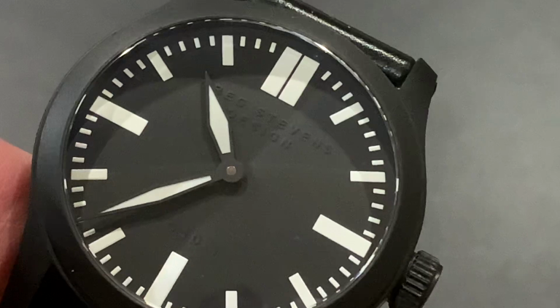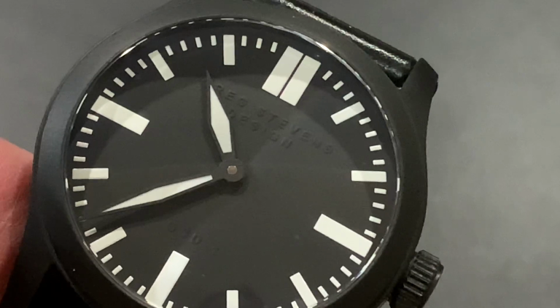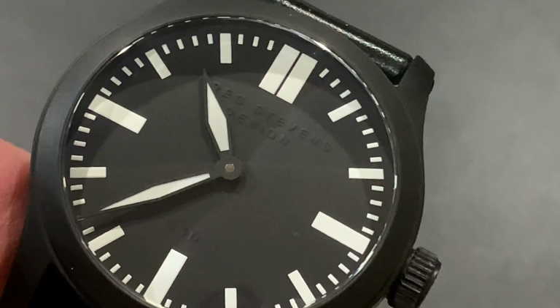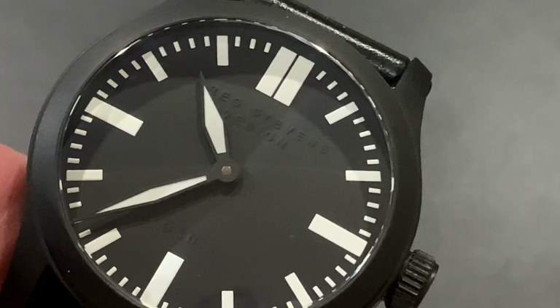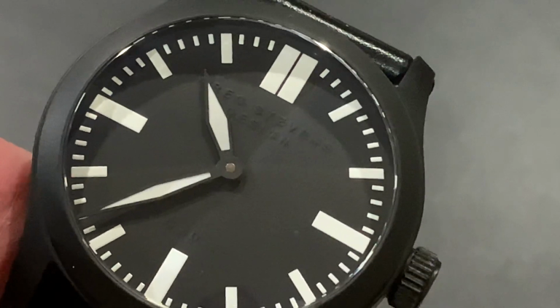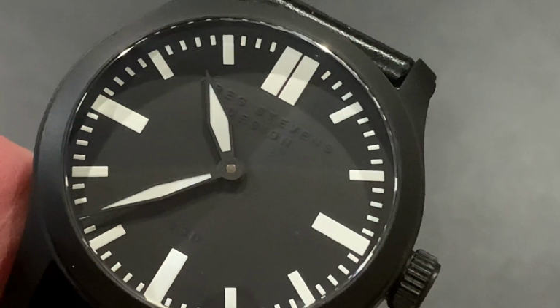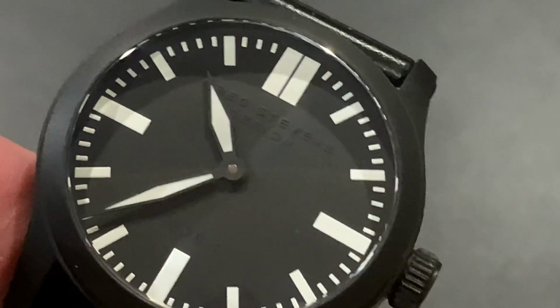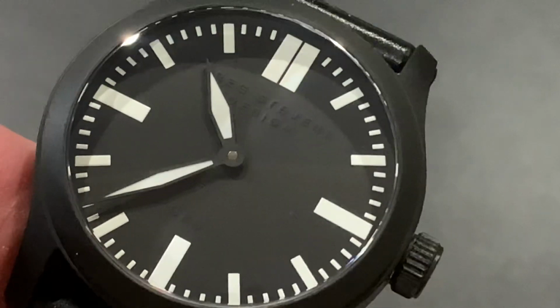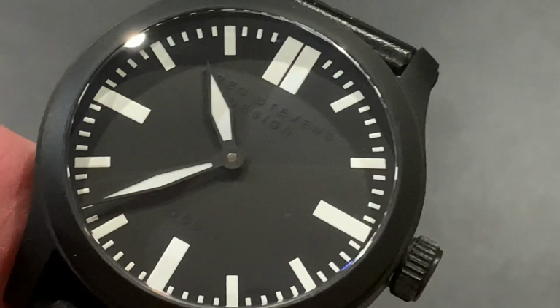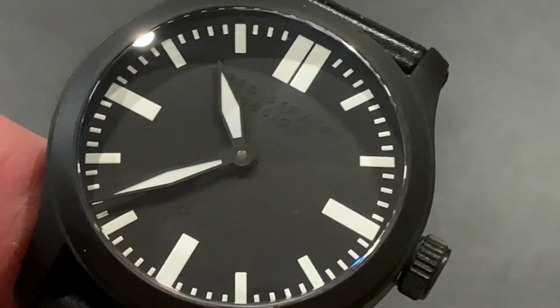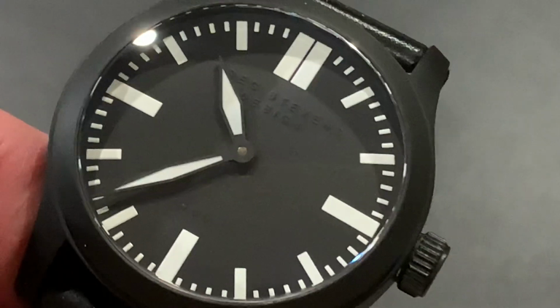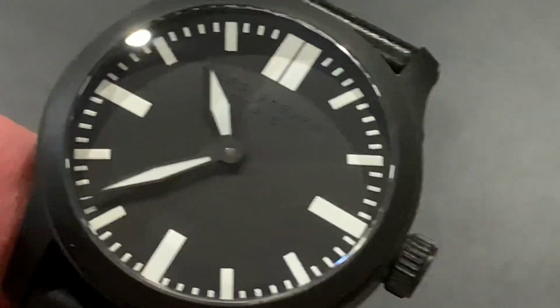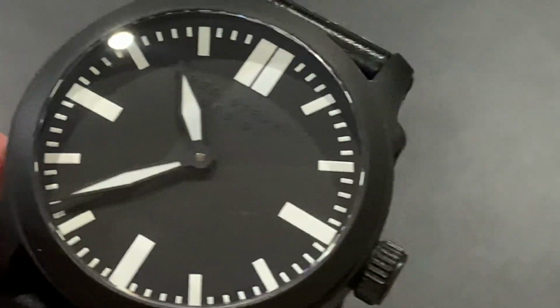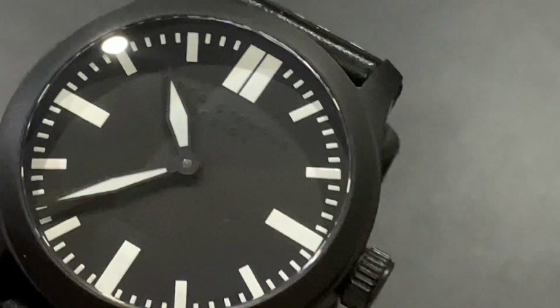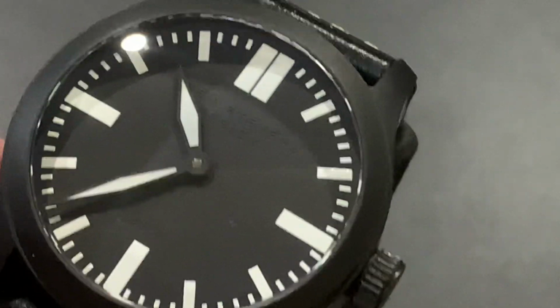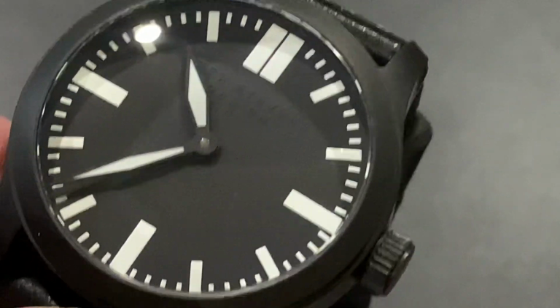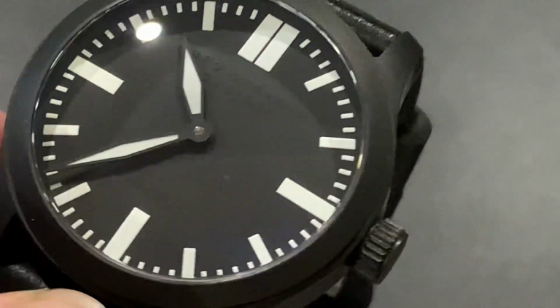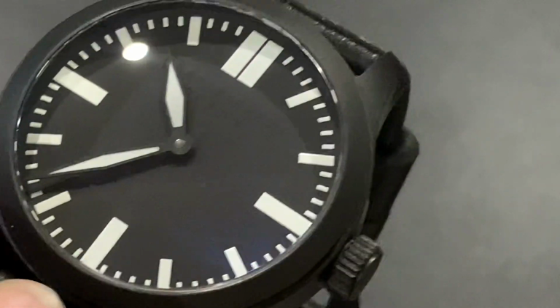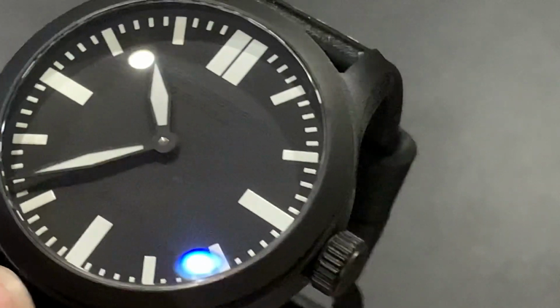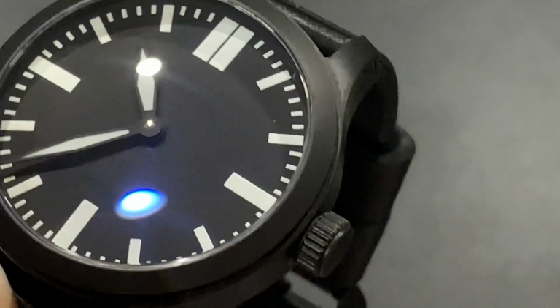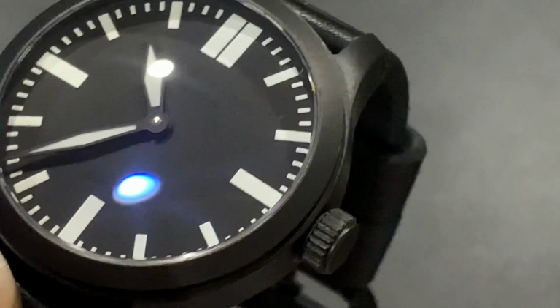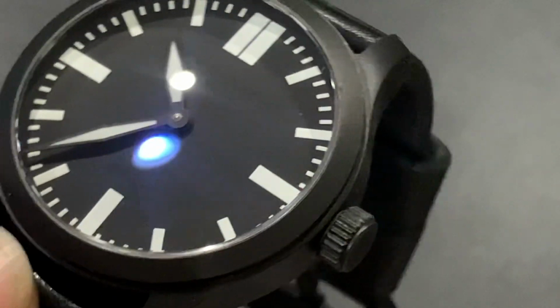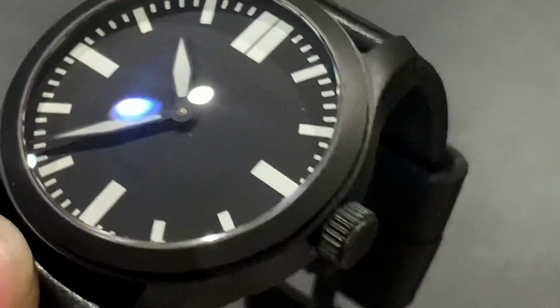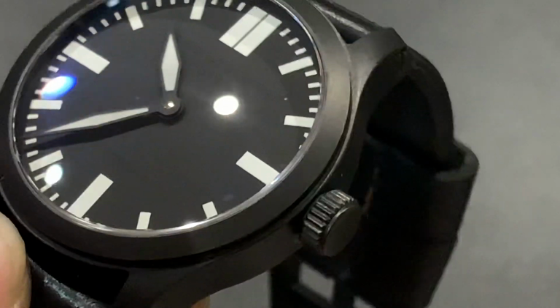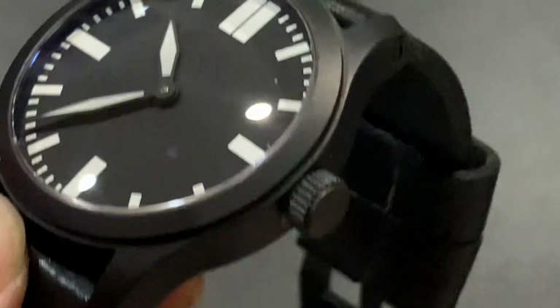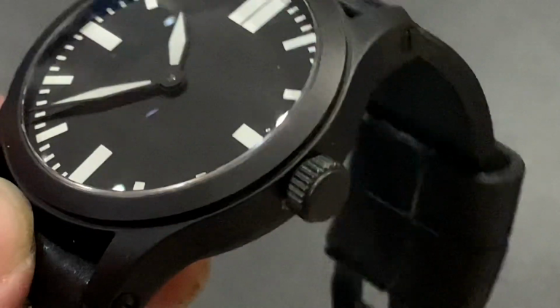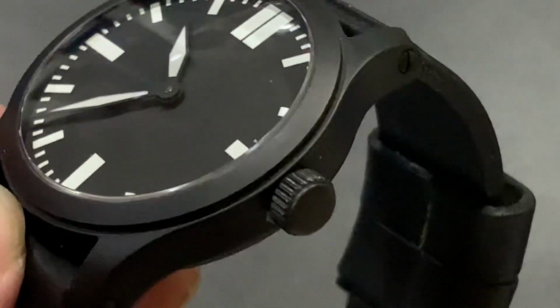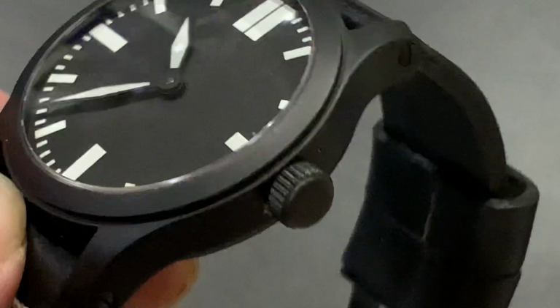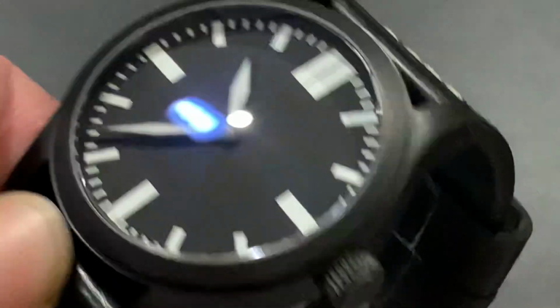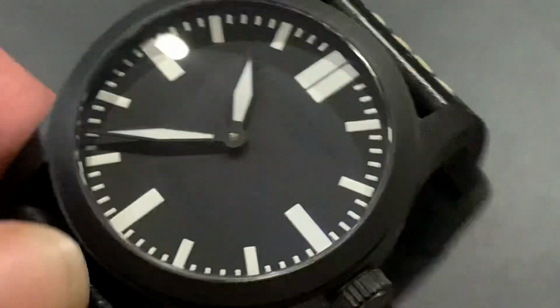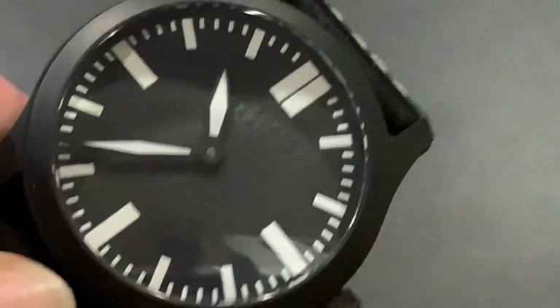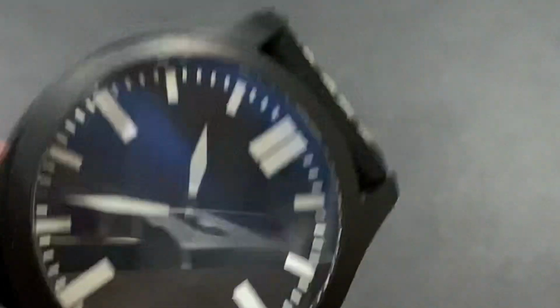Hello everyone, this is Travis with CoCab, watch collectors of California and beyond, with another CoCab Minute.